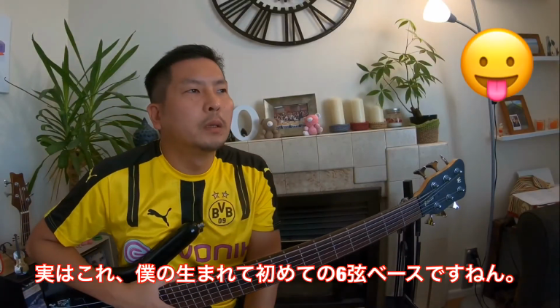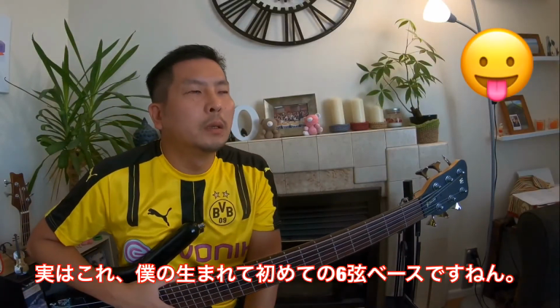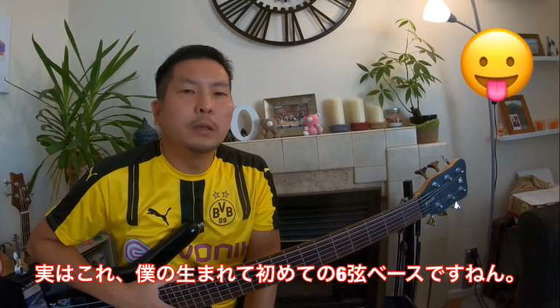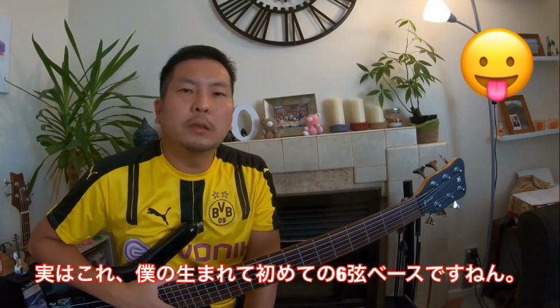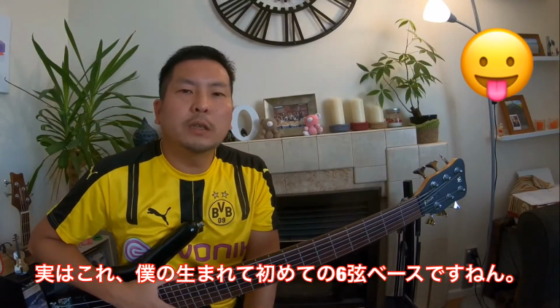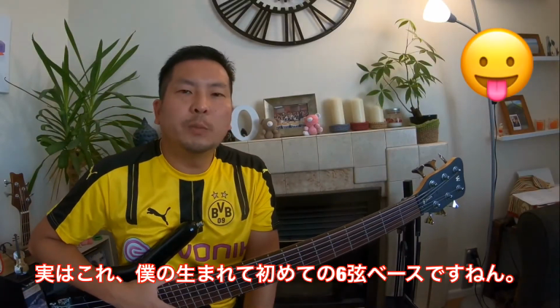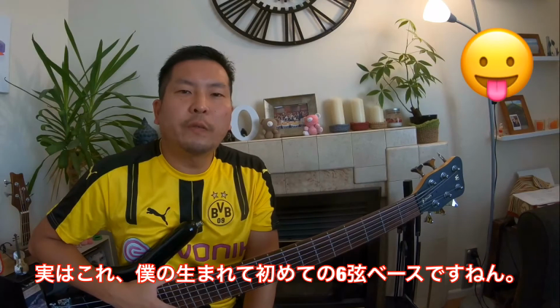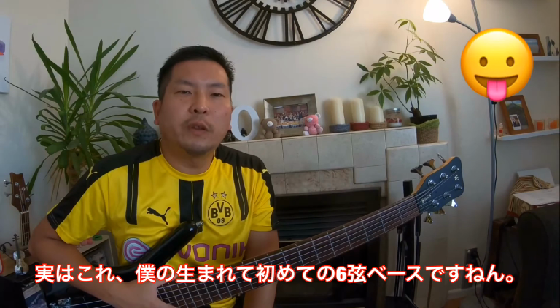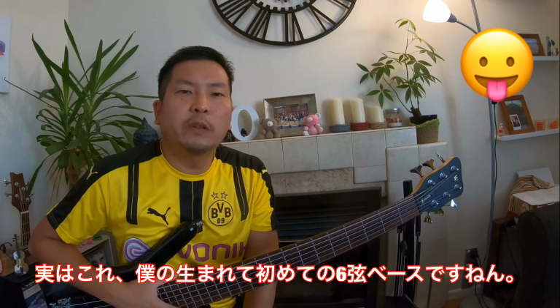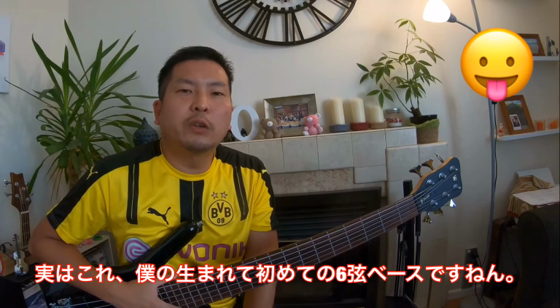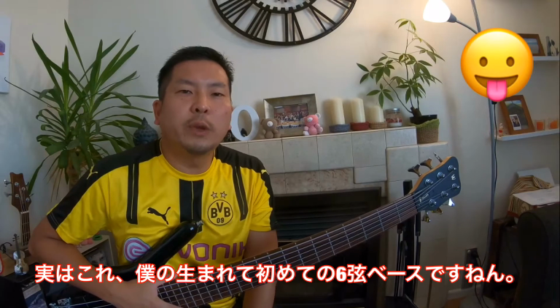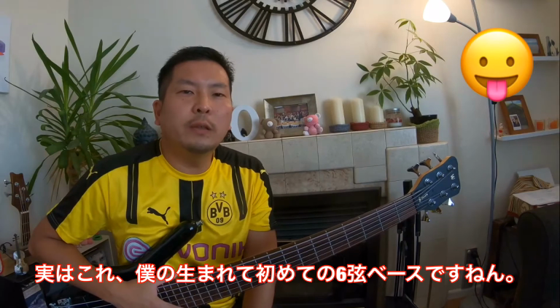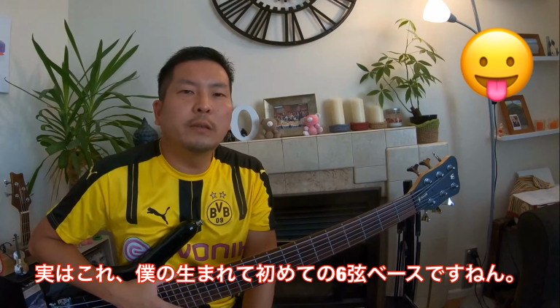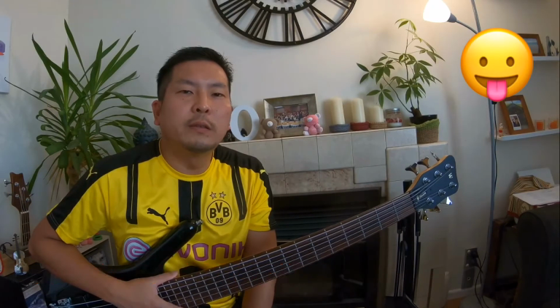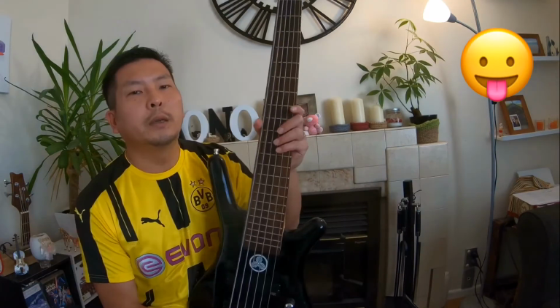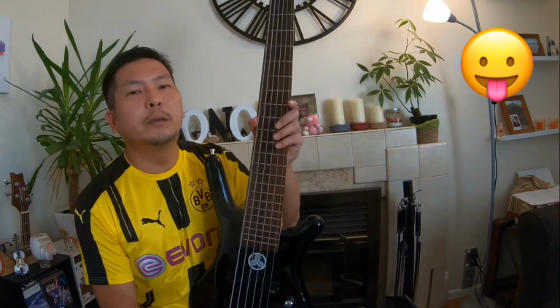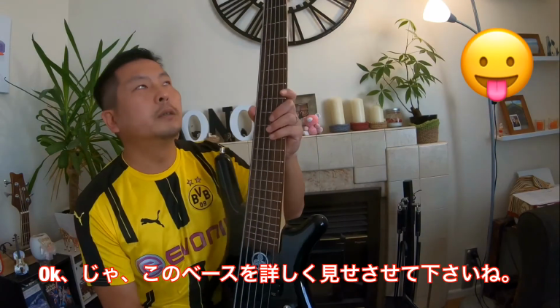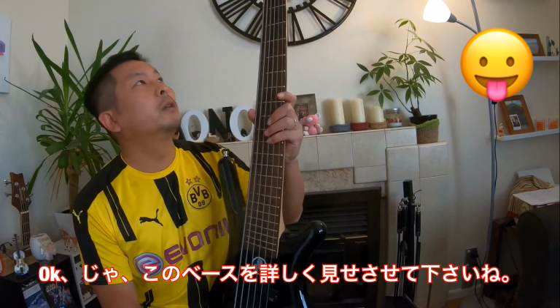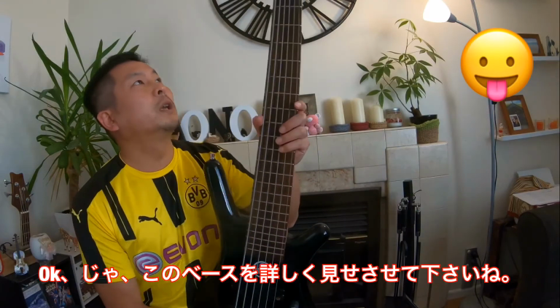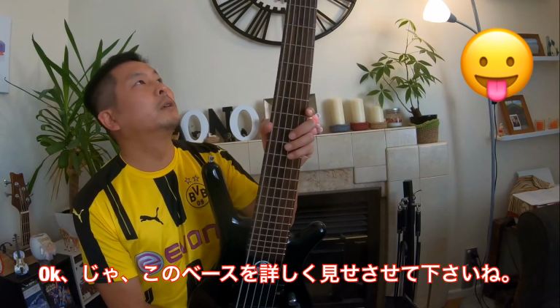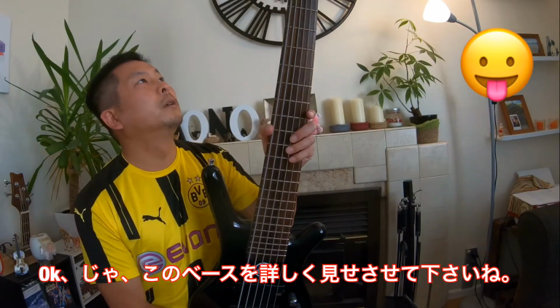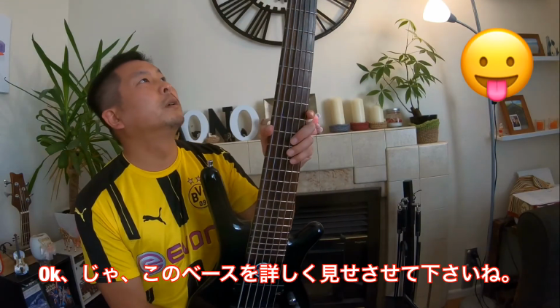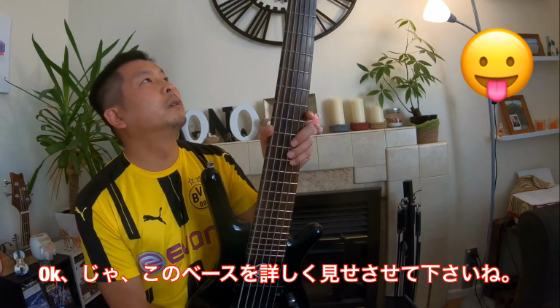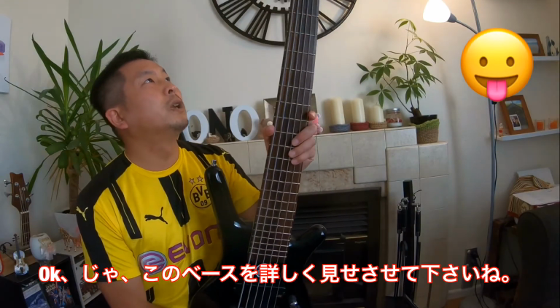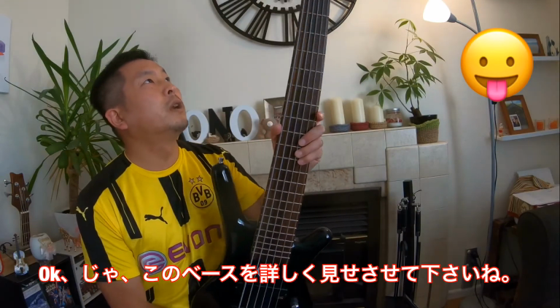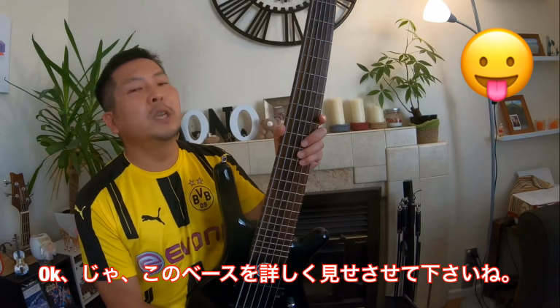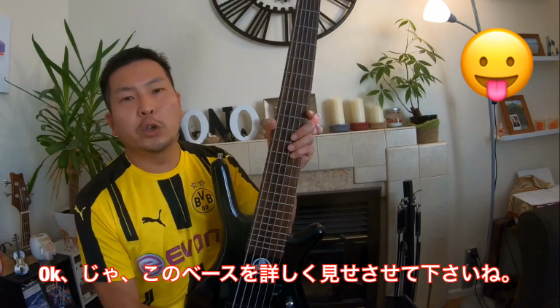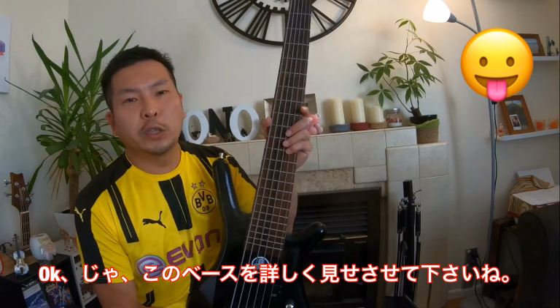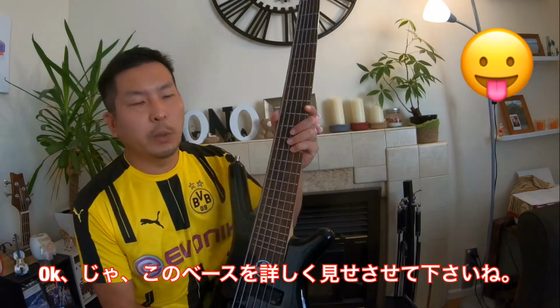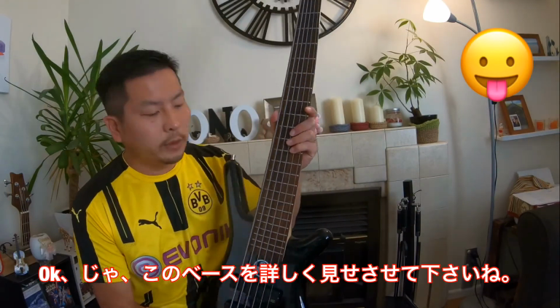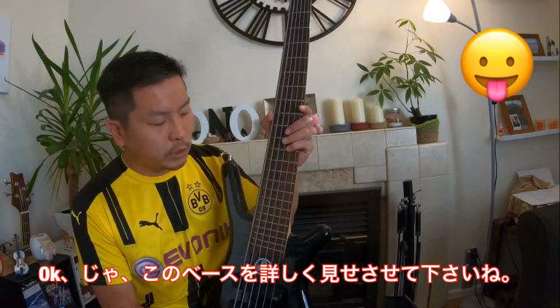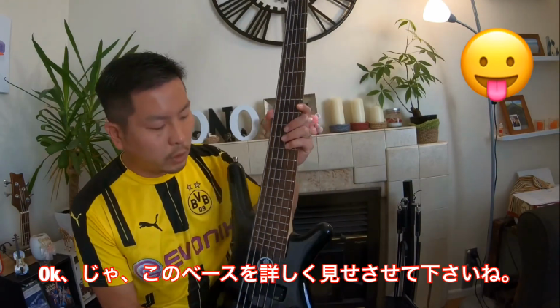This is actually my first 6th string bass. Let me show you this bass guitar.